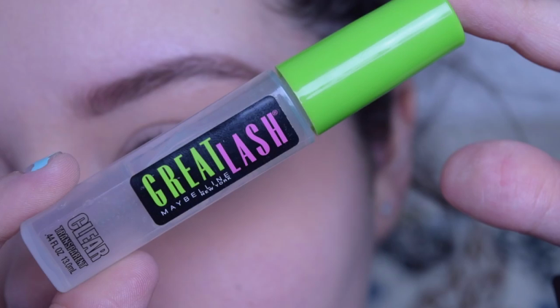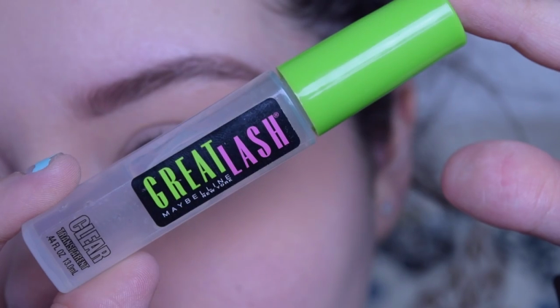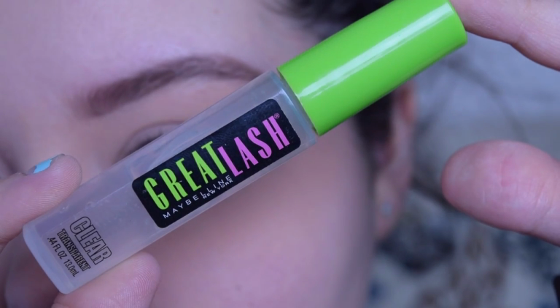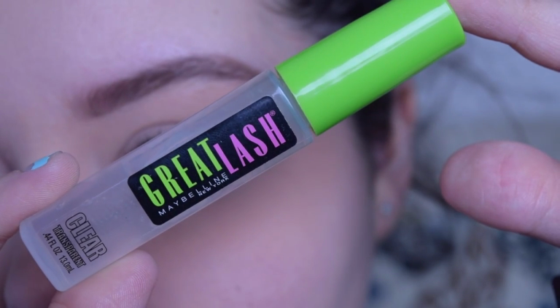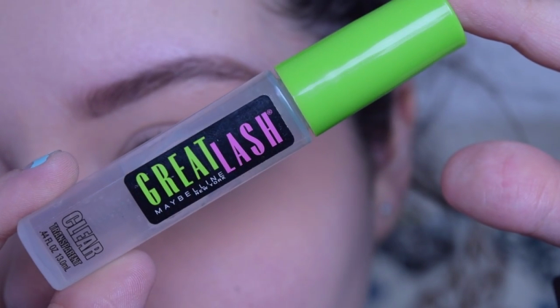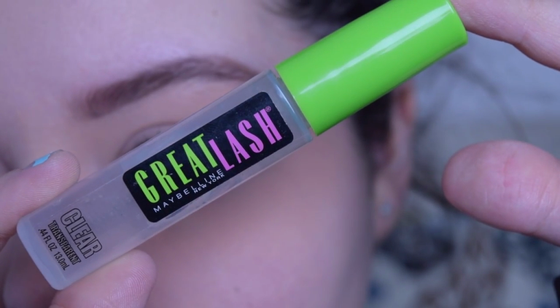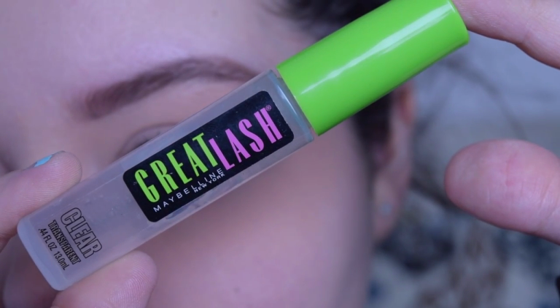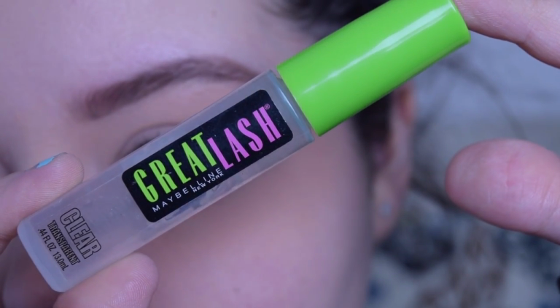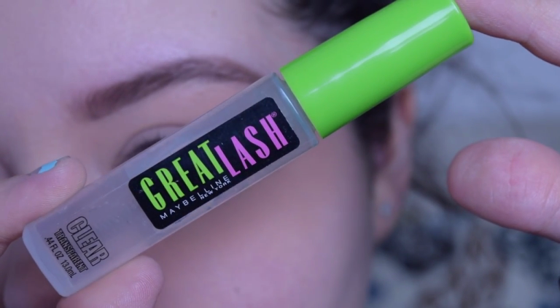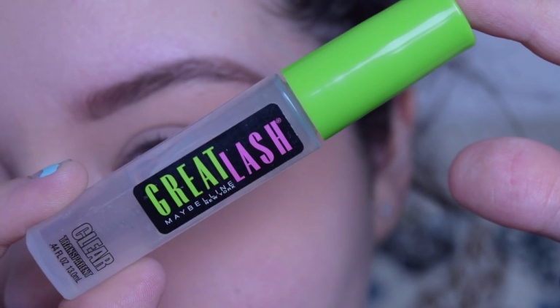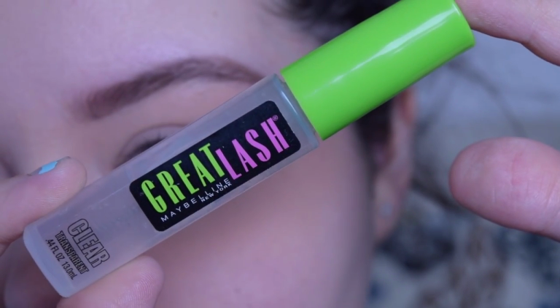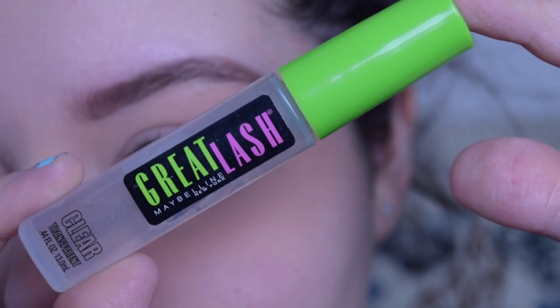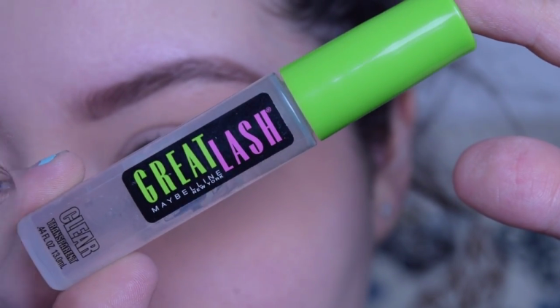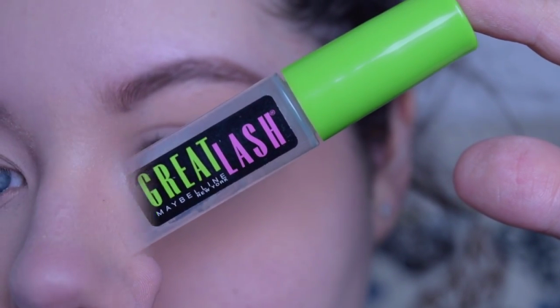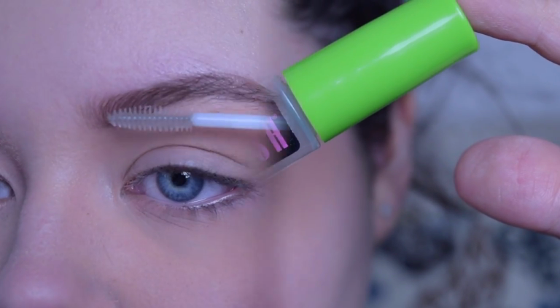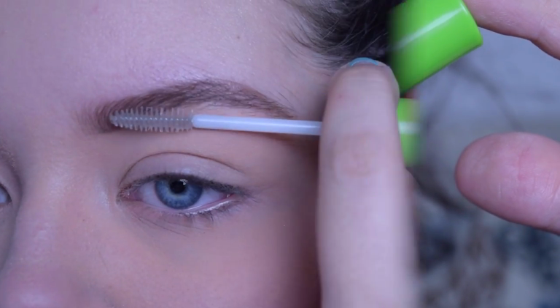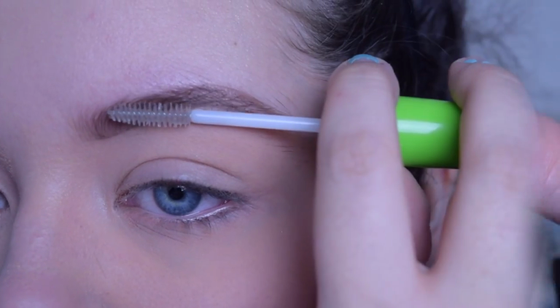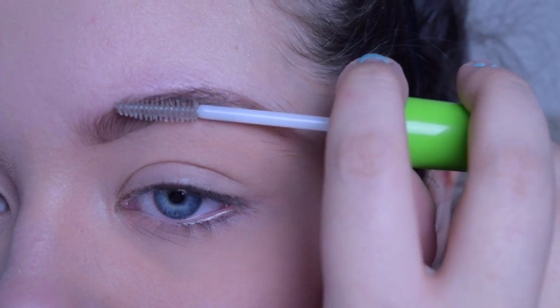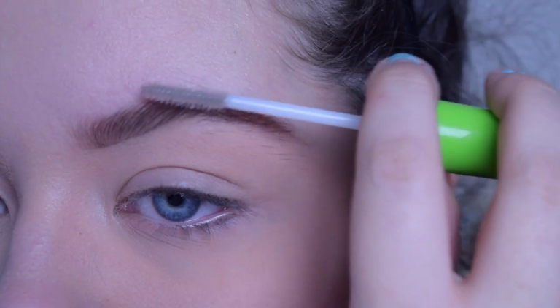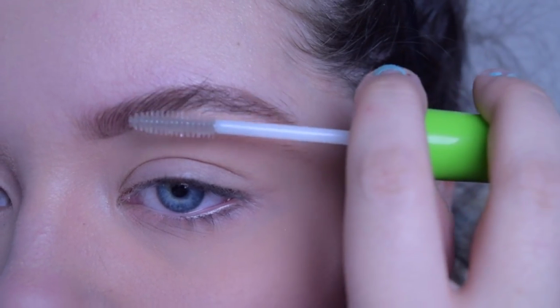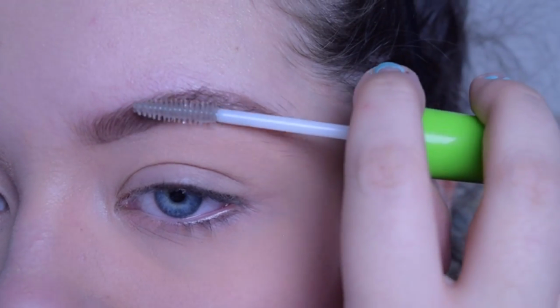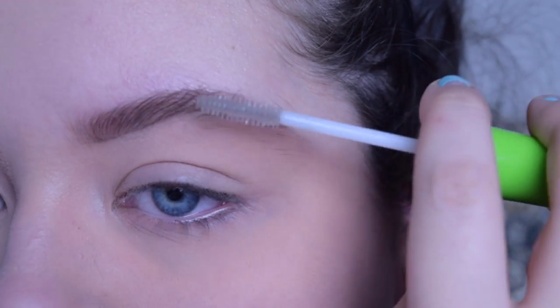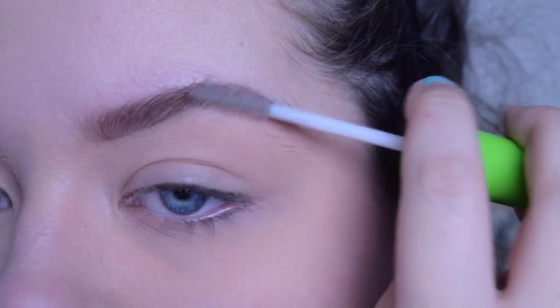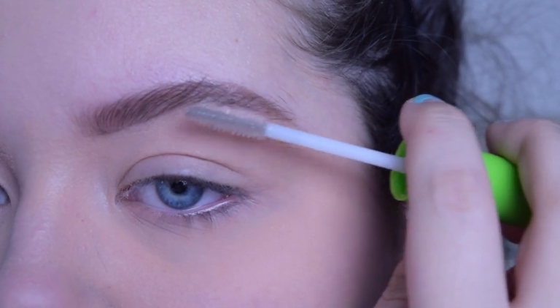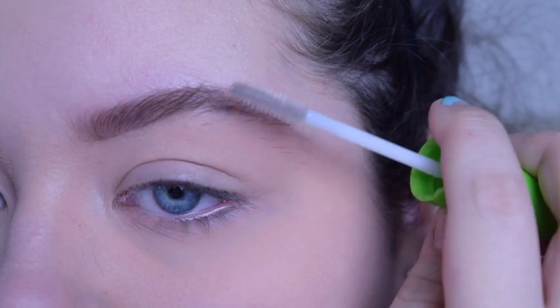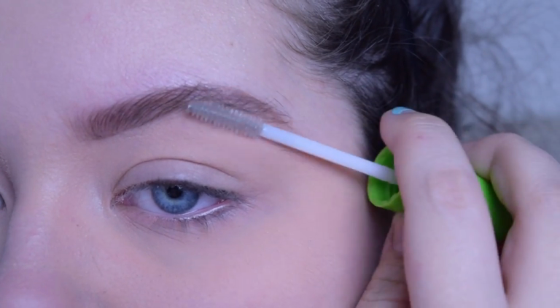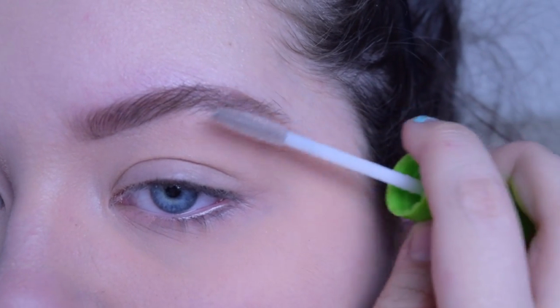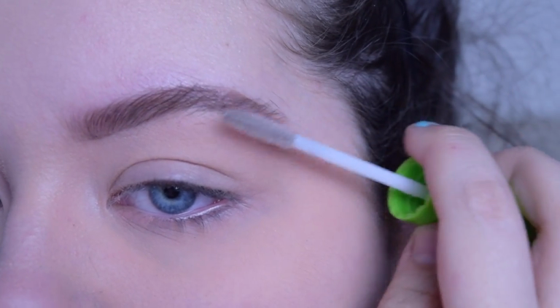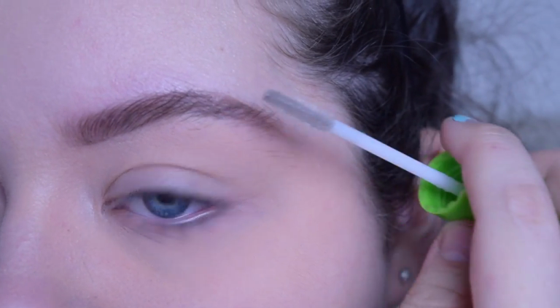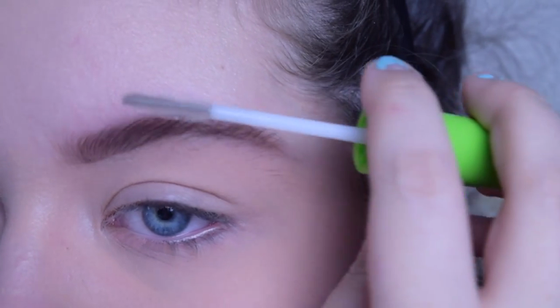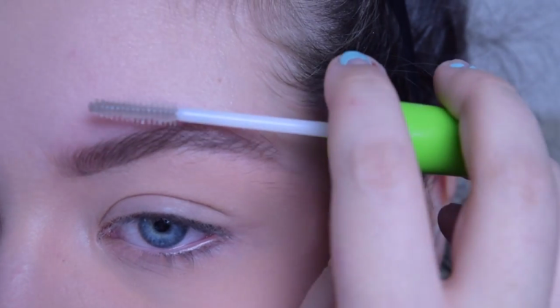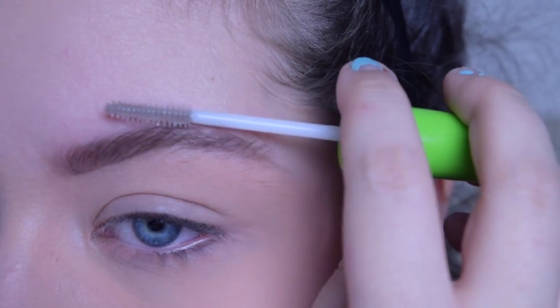To set my eyebrows, I'm just using this Translucent Maybelline Great Lash Mascara.